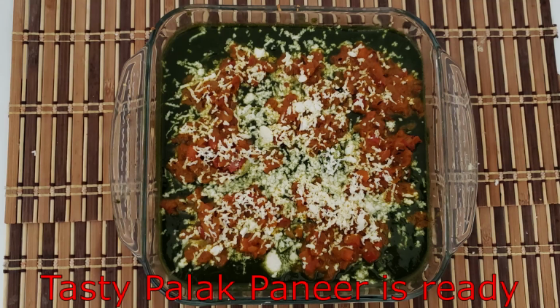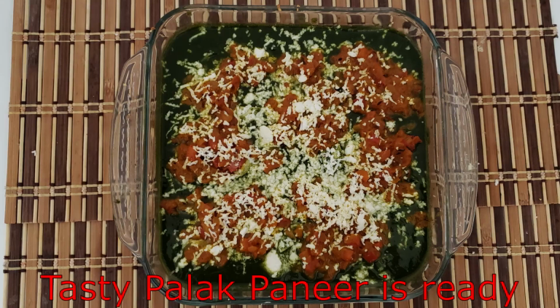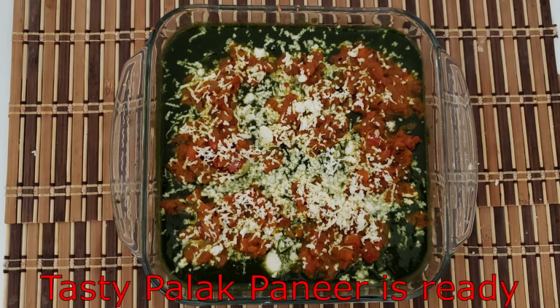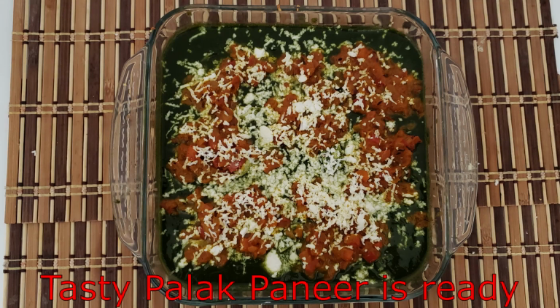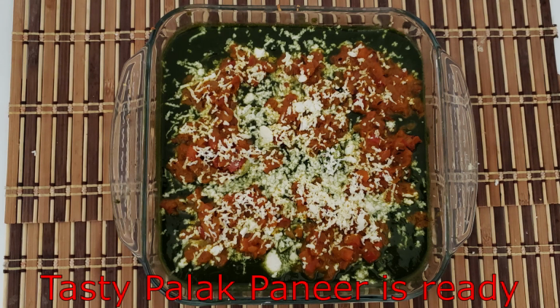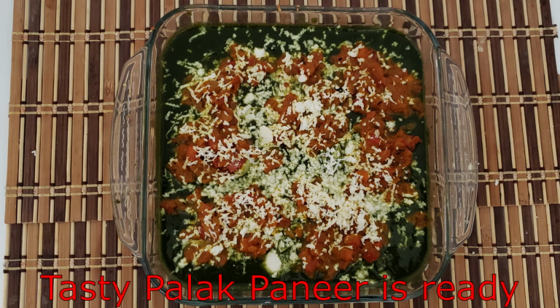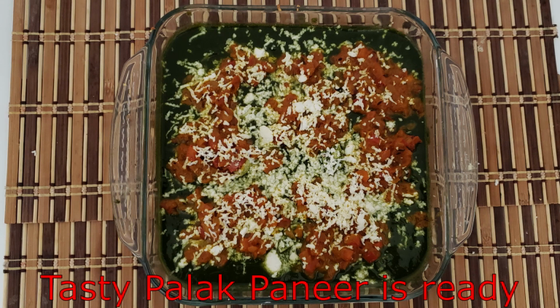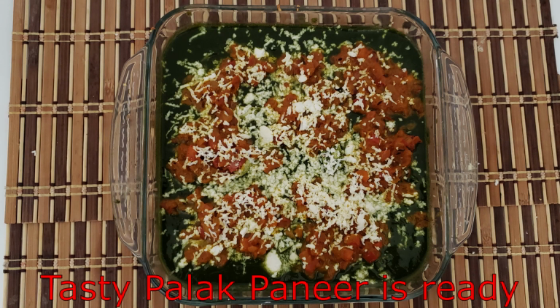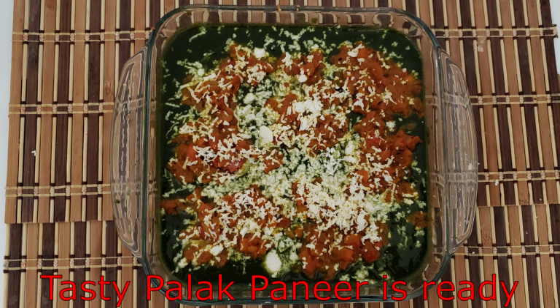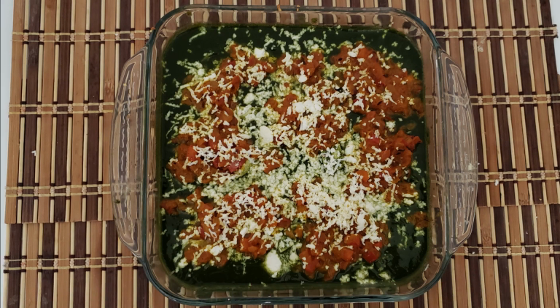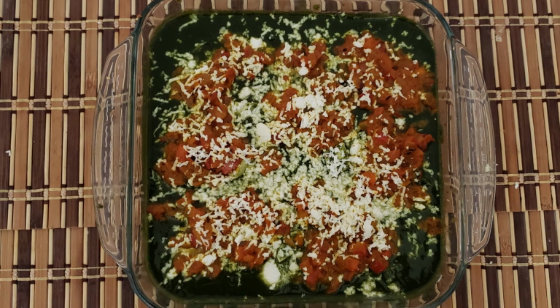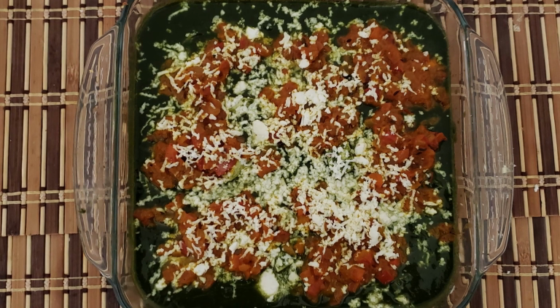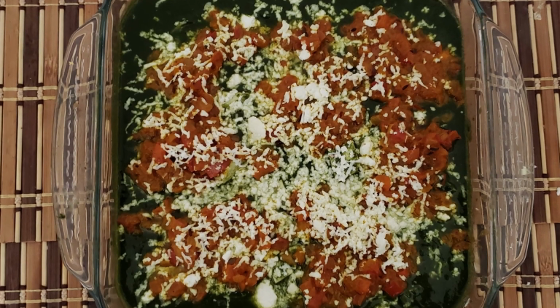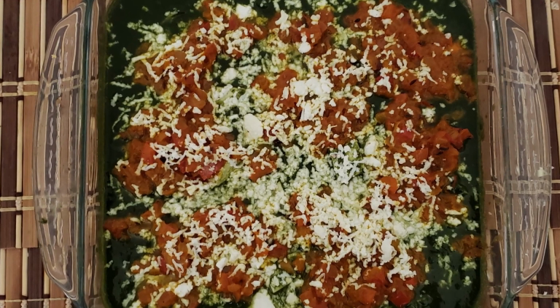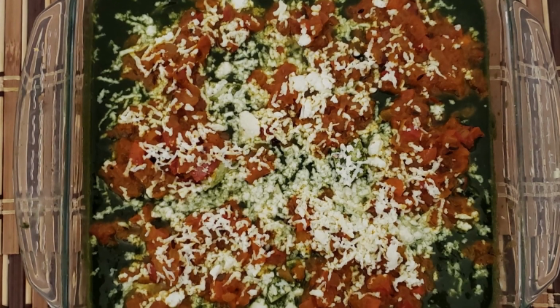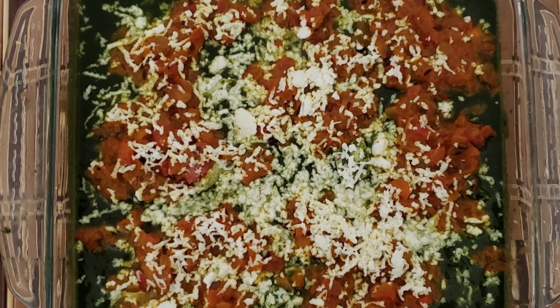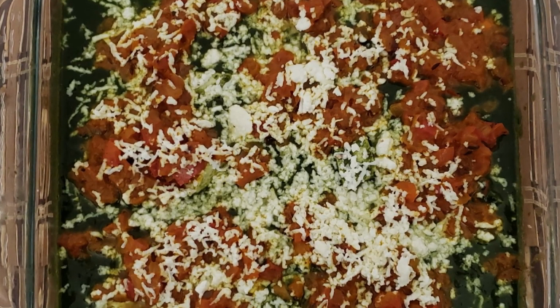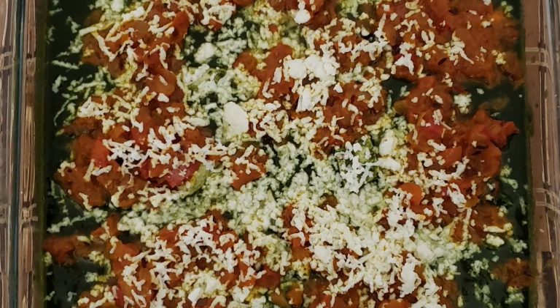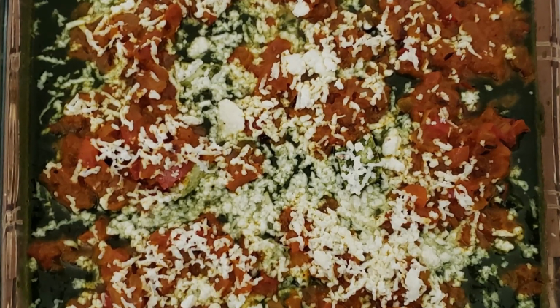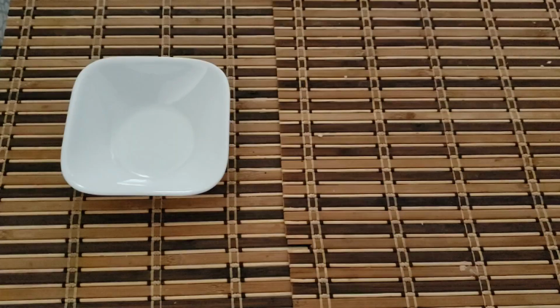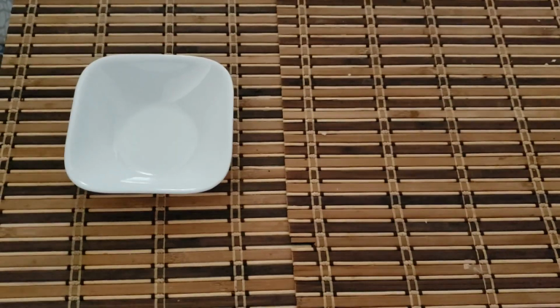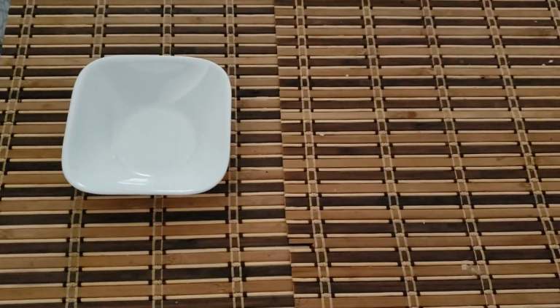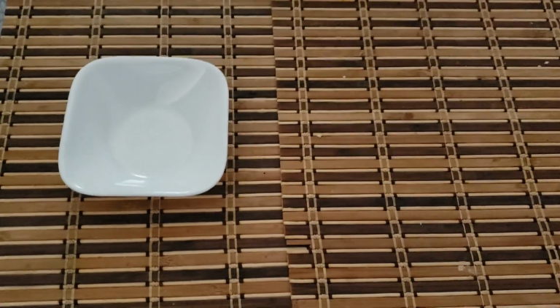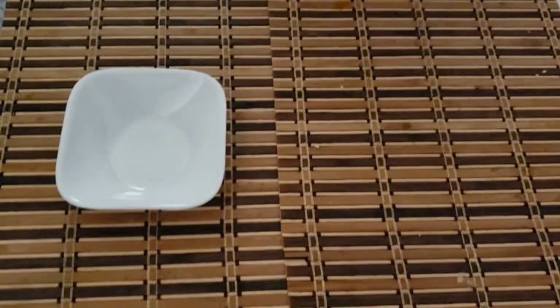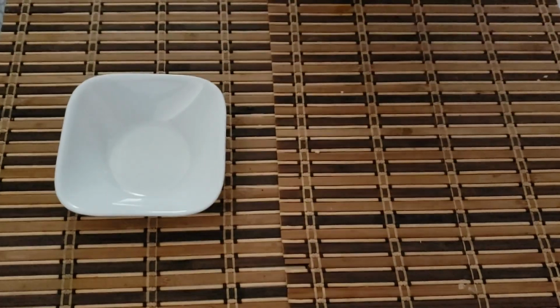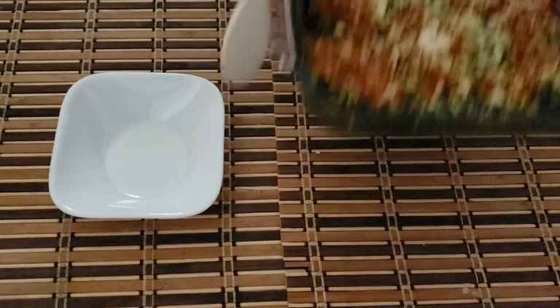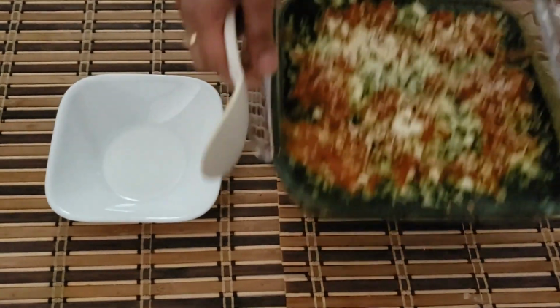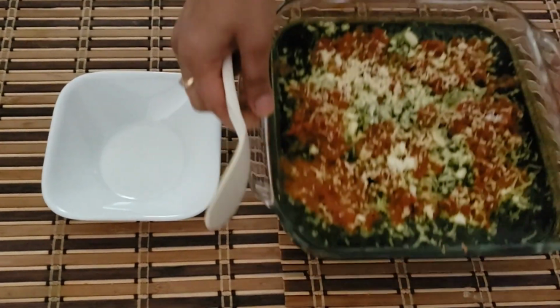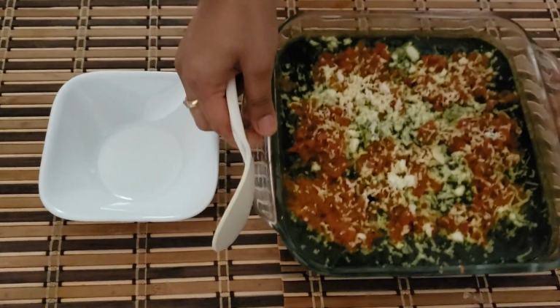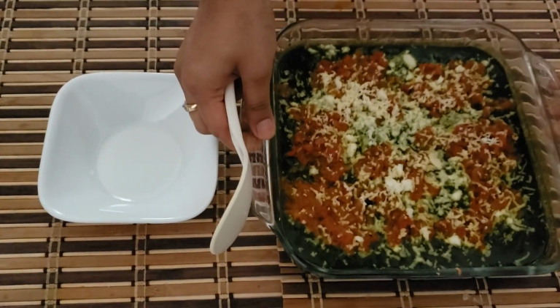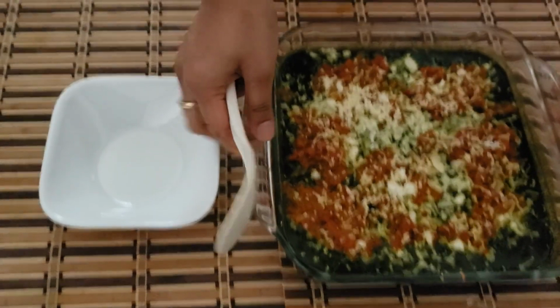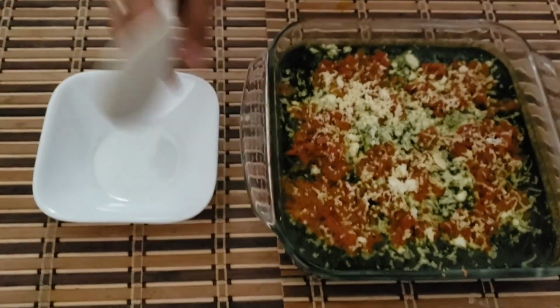Look, our delicious palak paneer is ready. Enjoy!